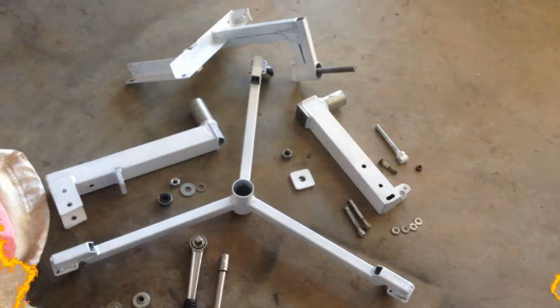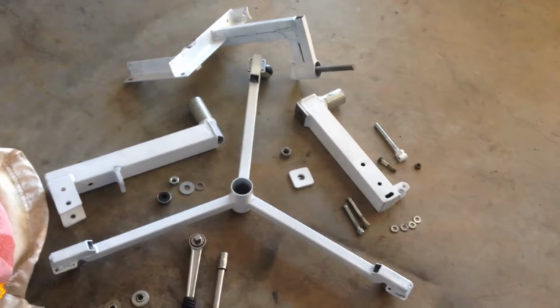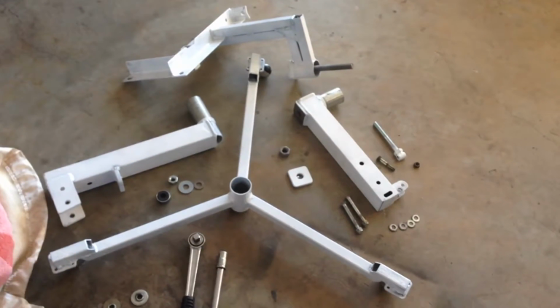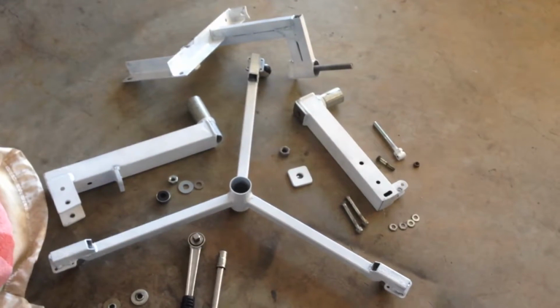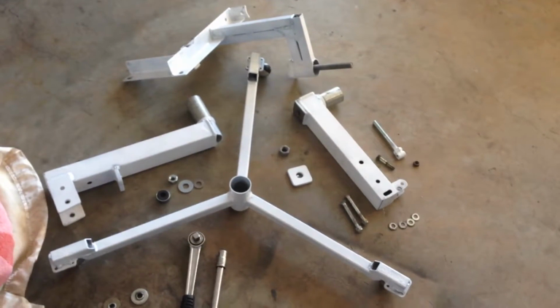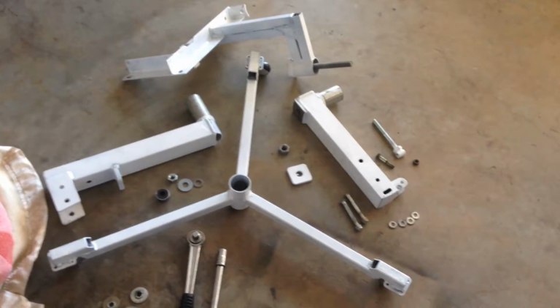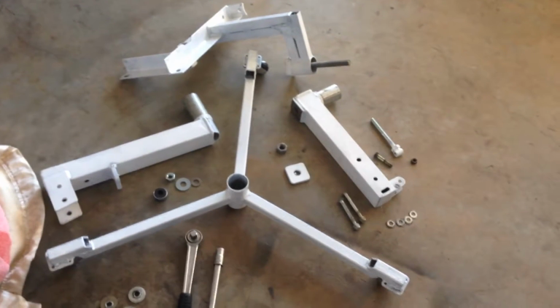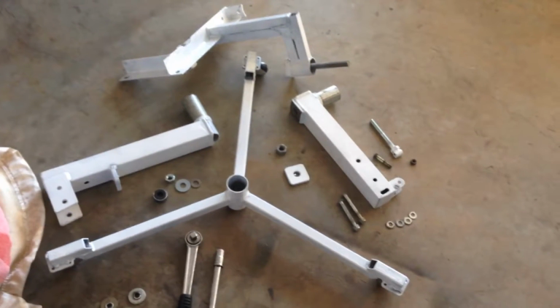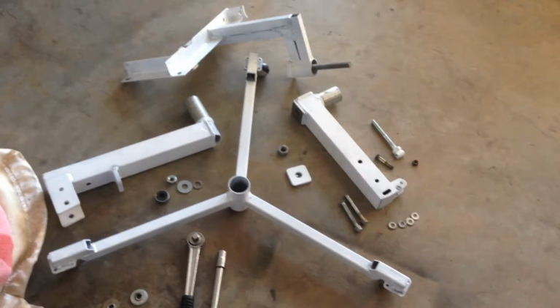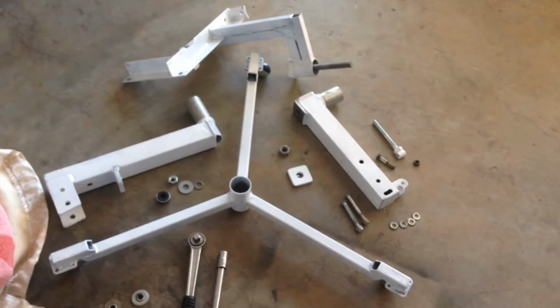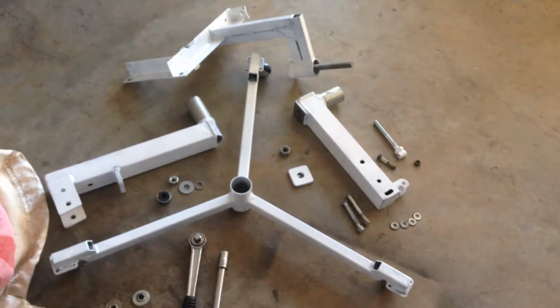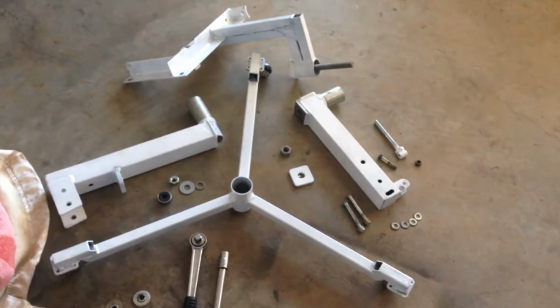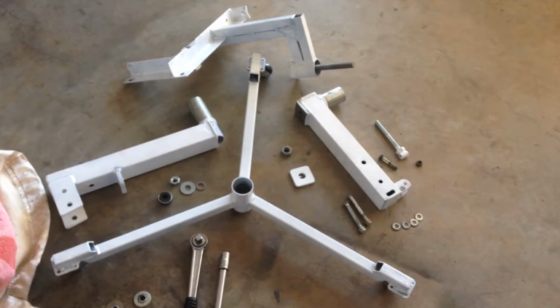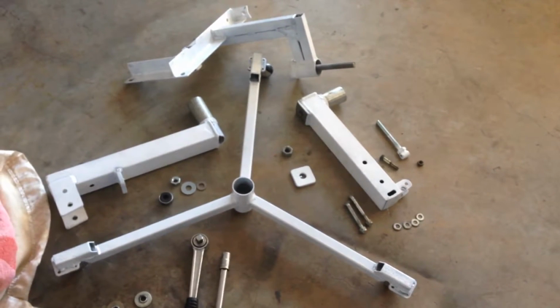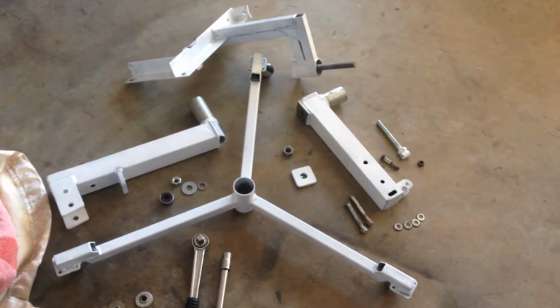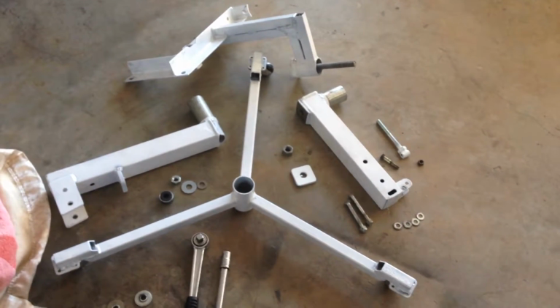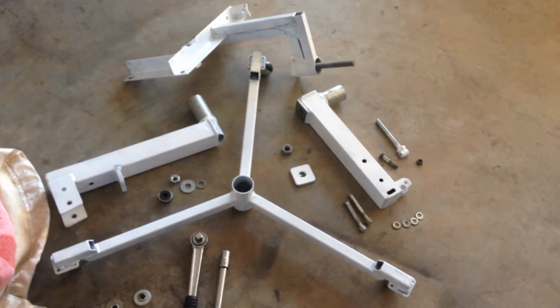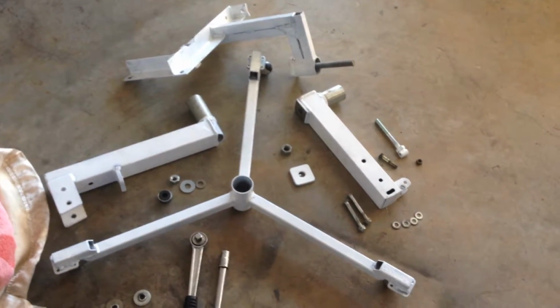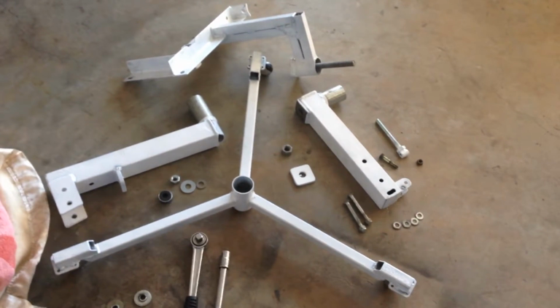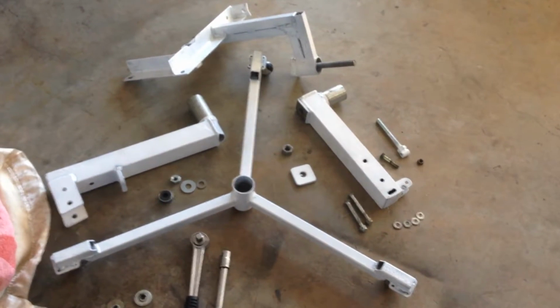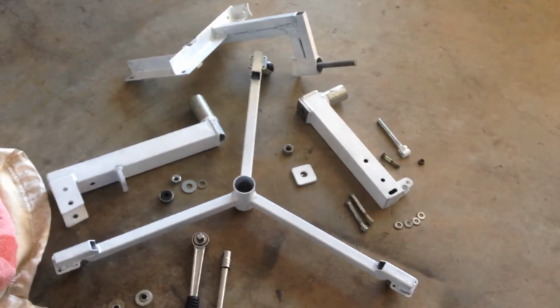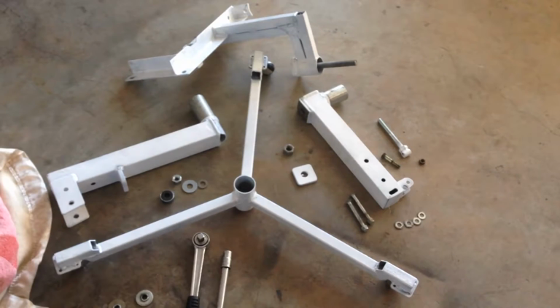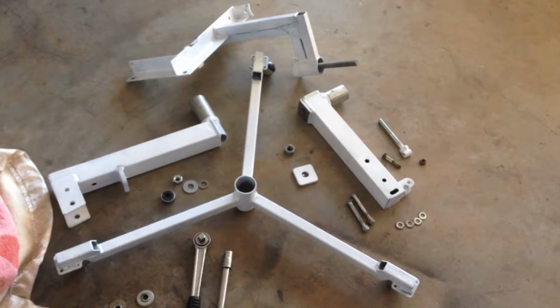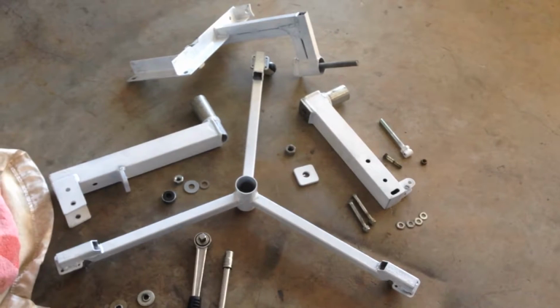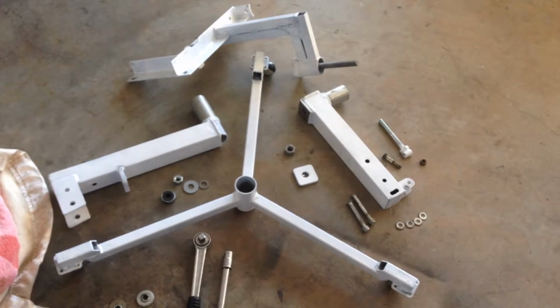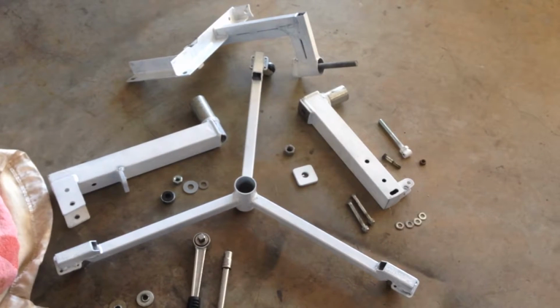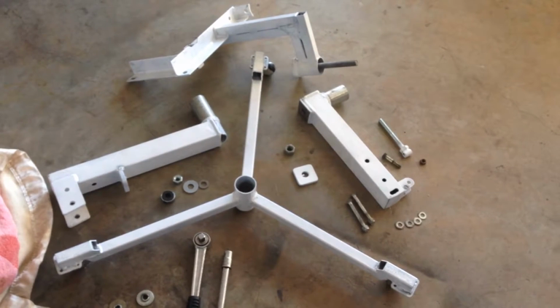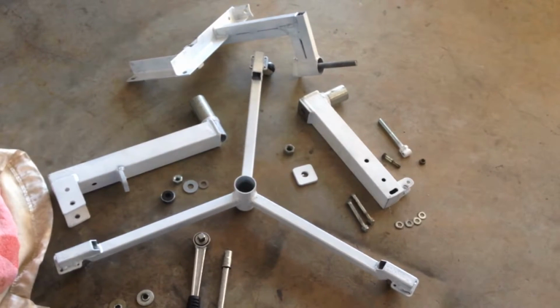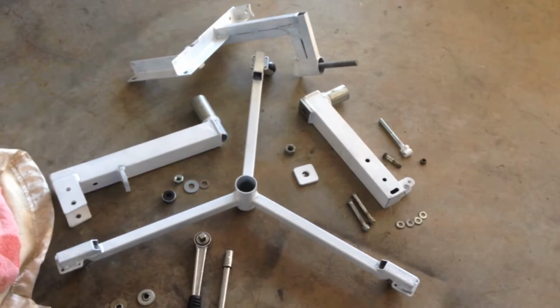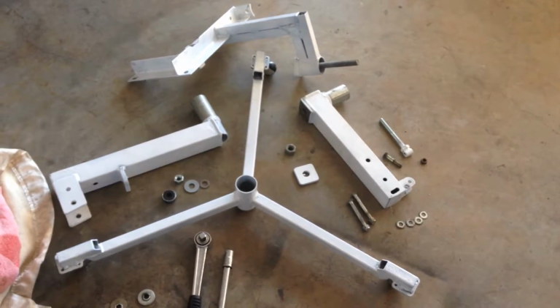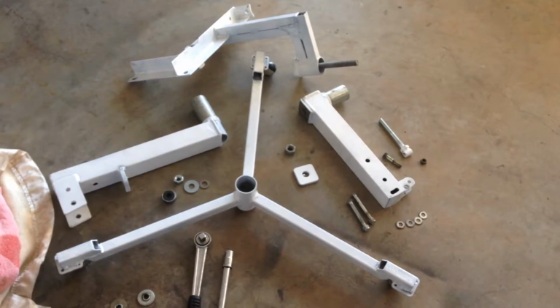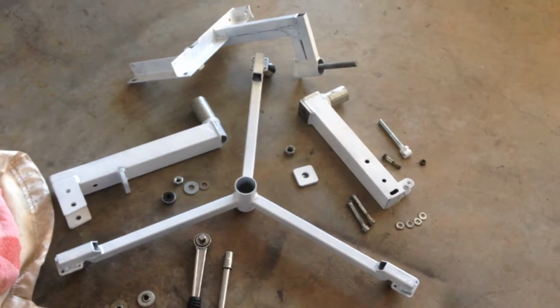Okay, so there's all the pieces for my stand. Now let's see how it all goes together.